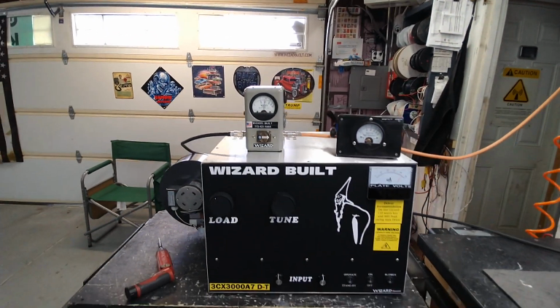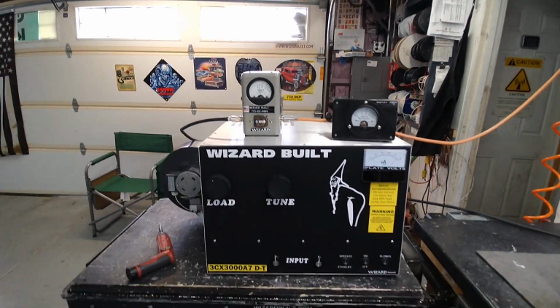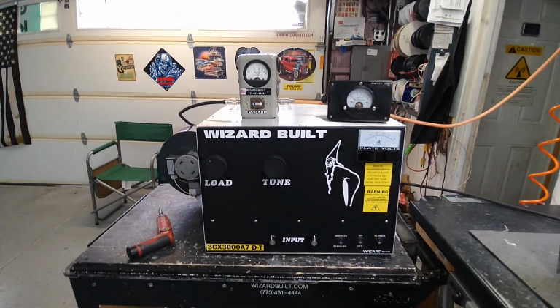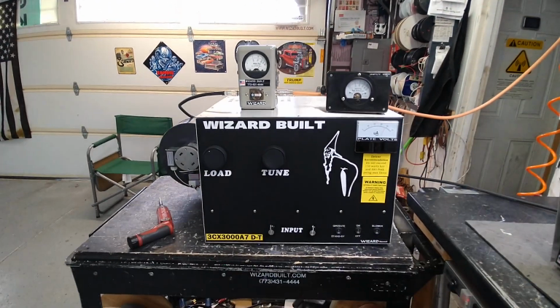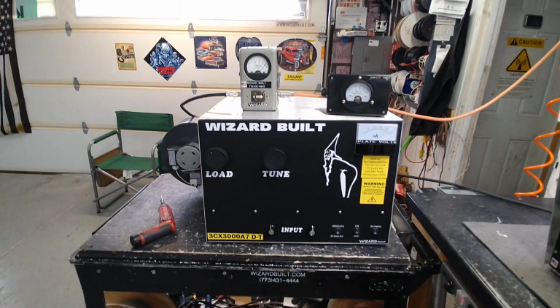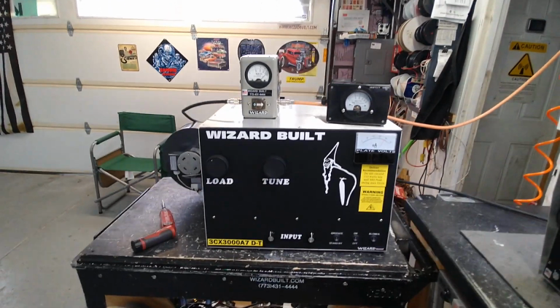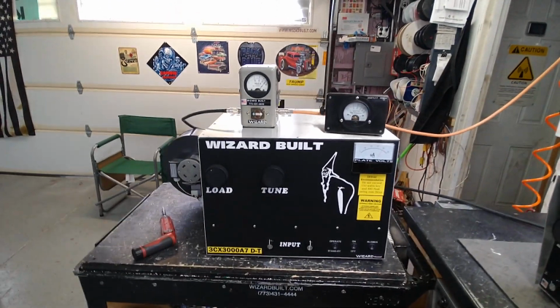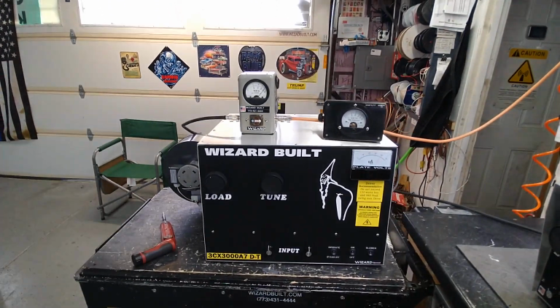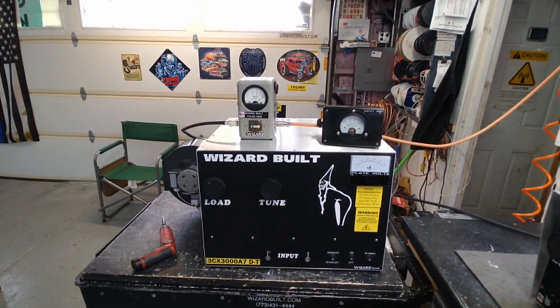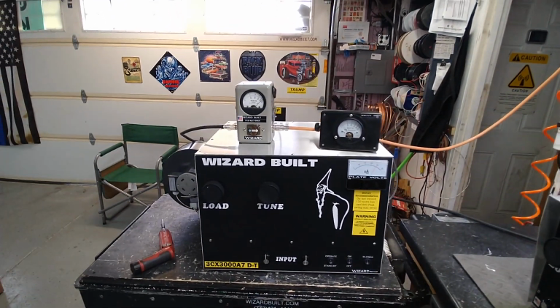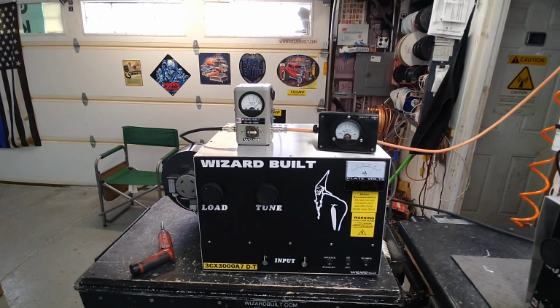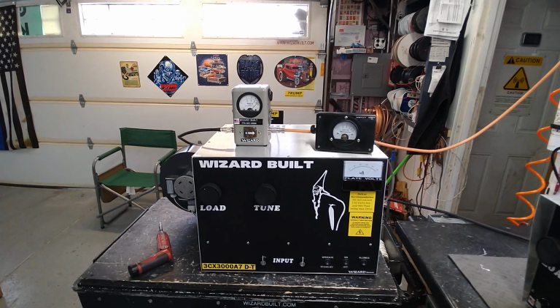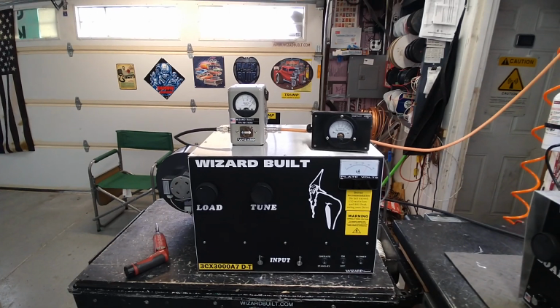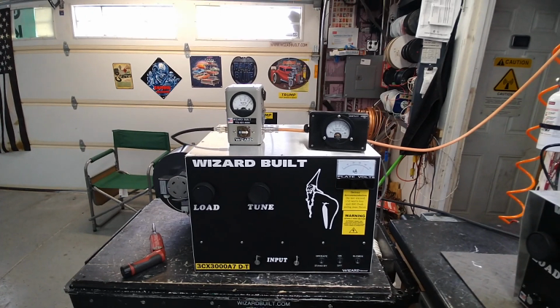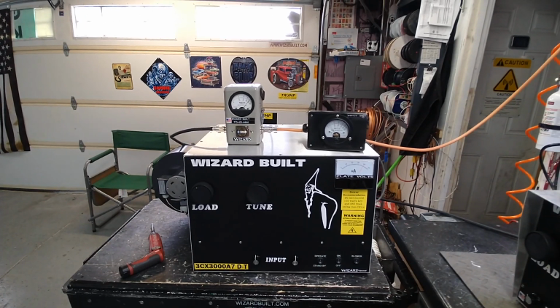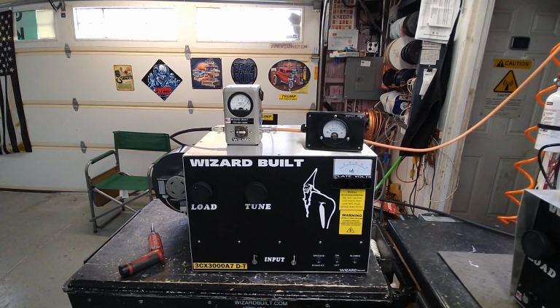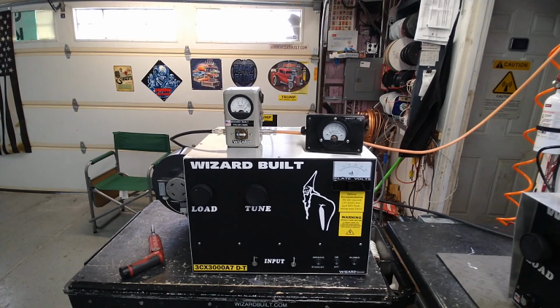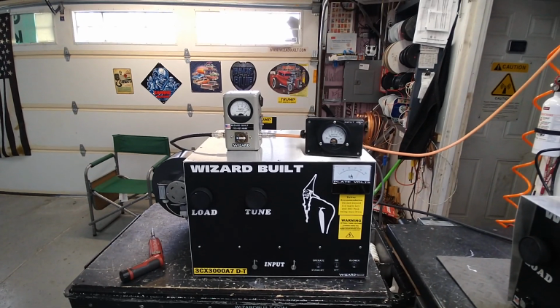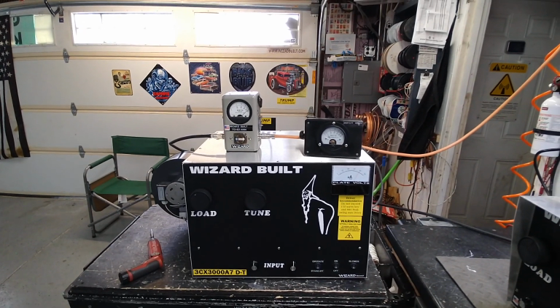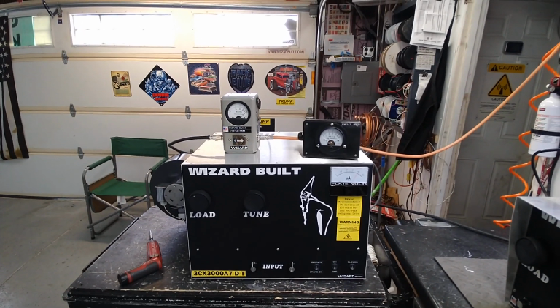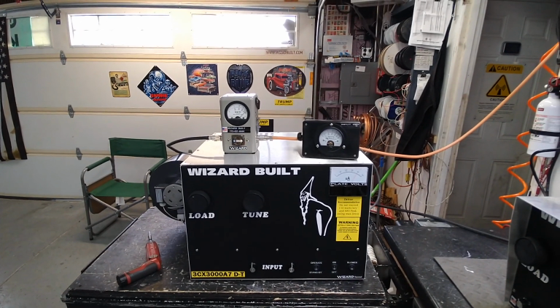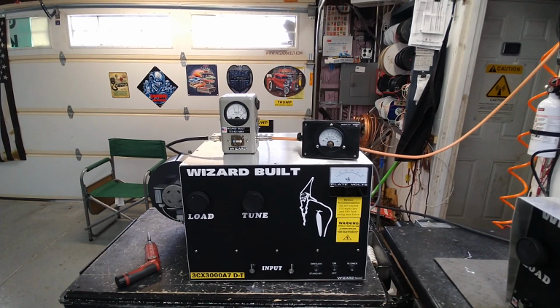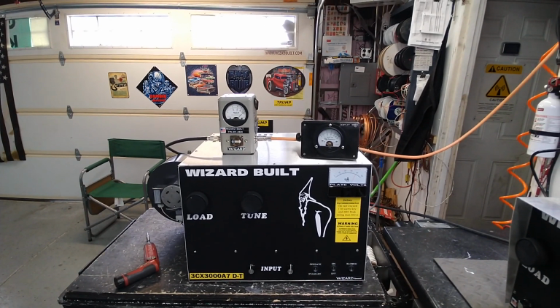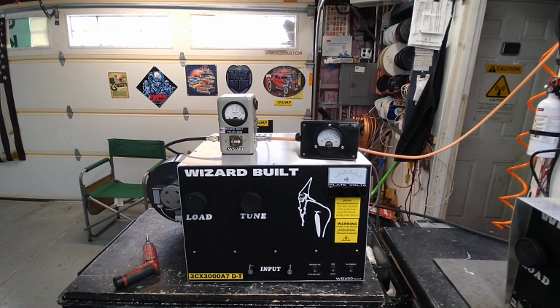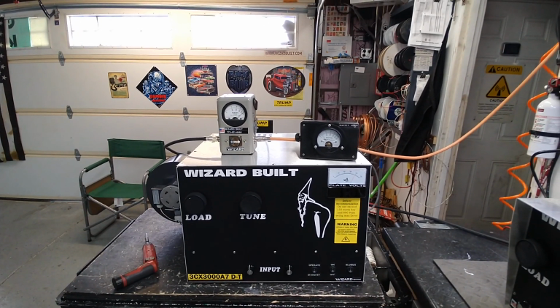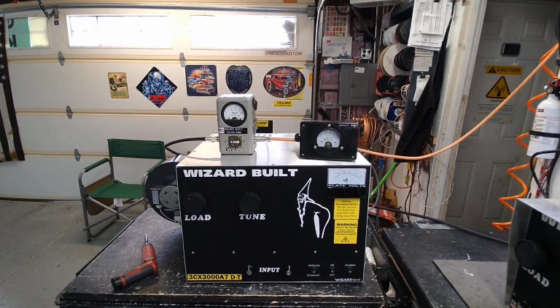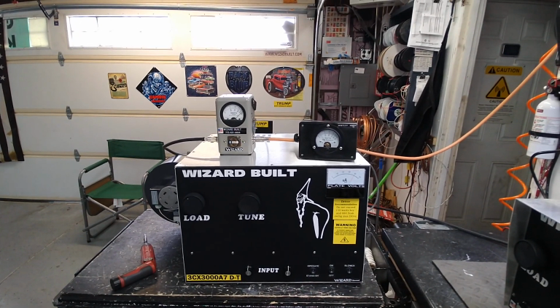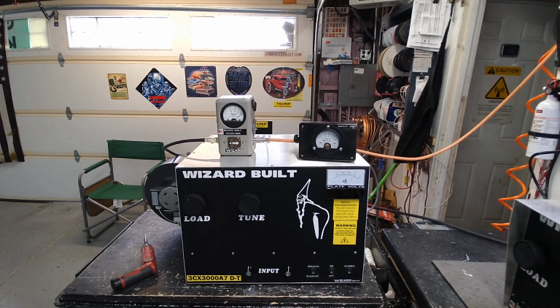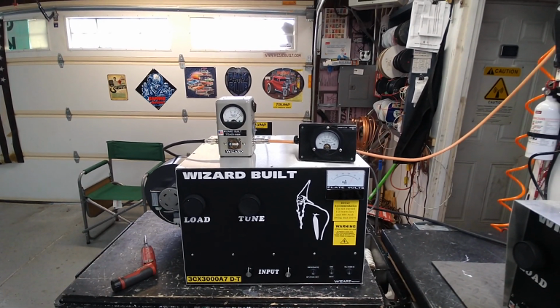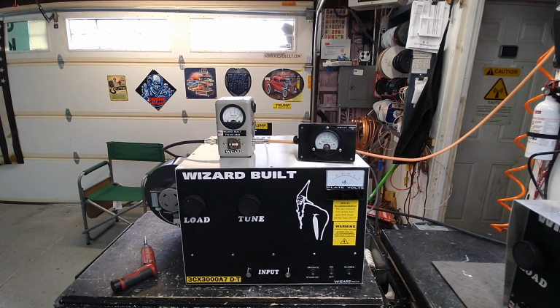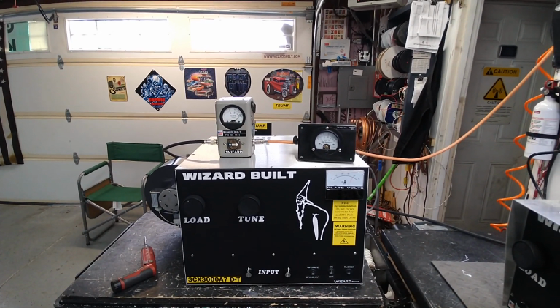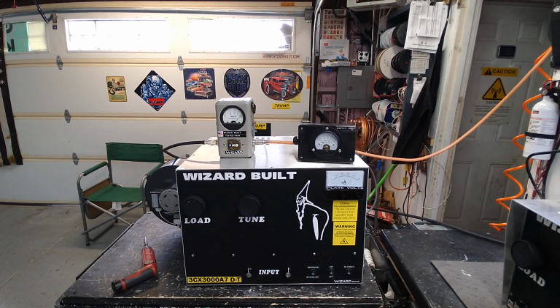Hope you enjoyed it. Give me a call if you're interested. 73. Wizard built — always imitated, never duplicated.